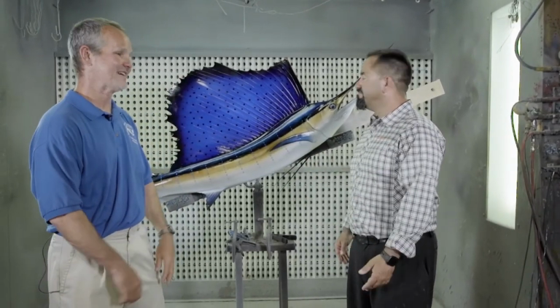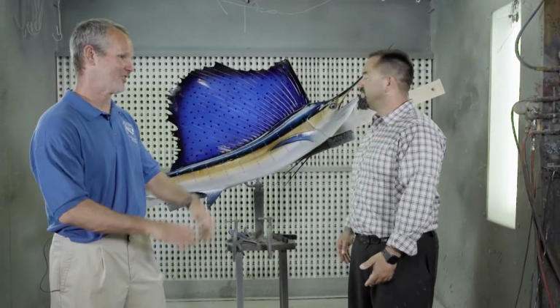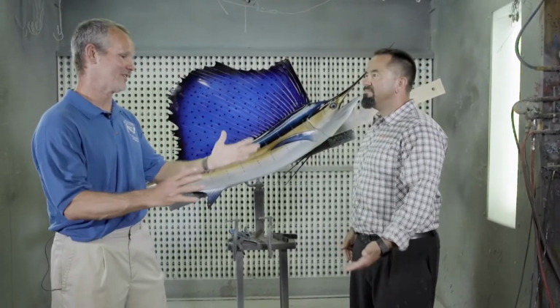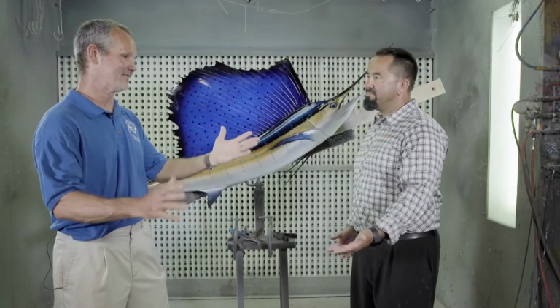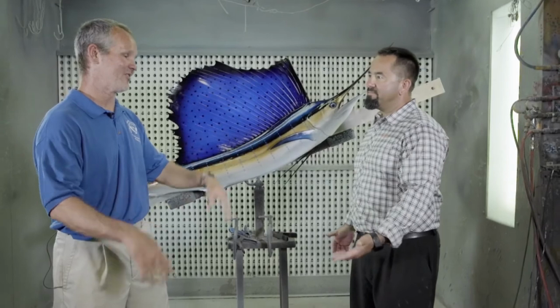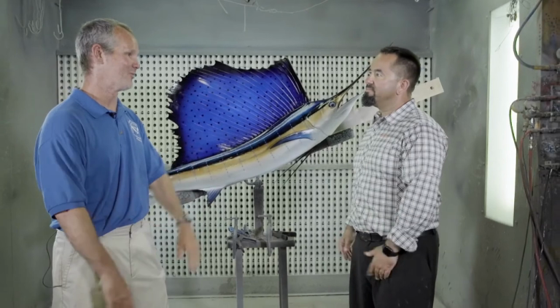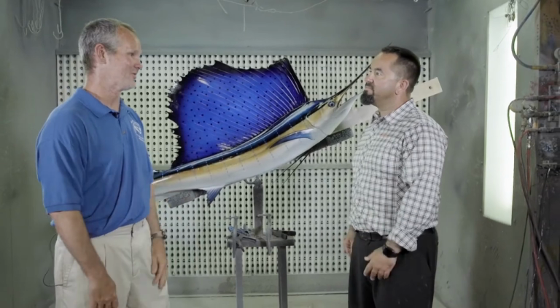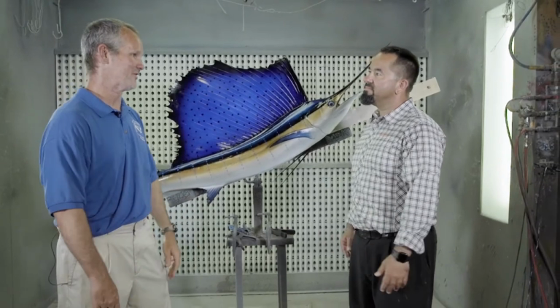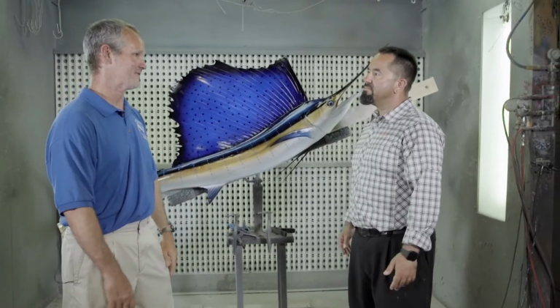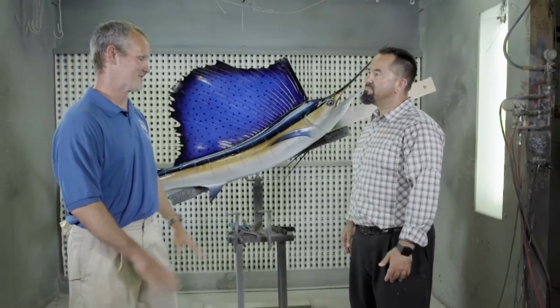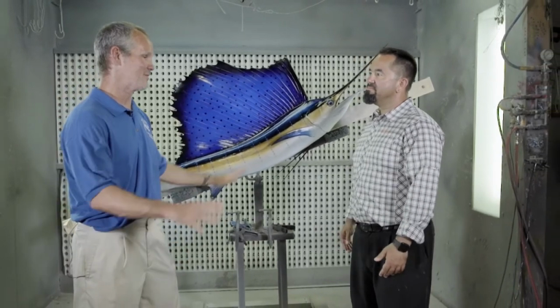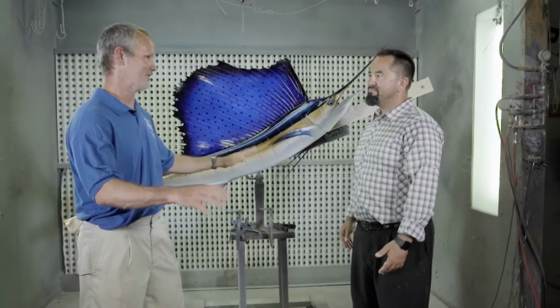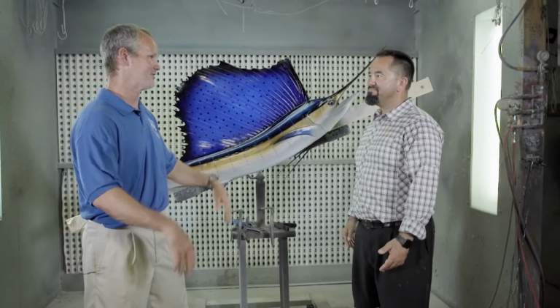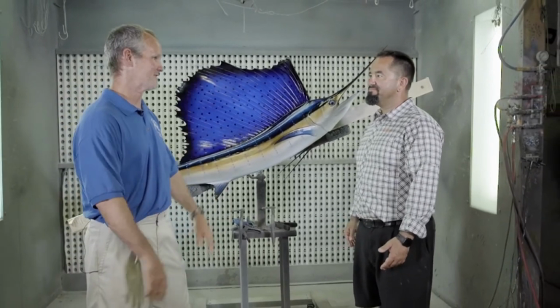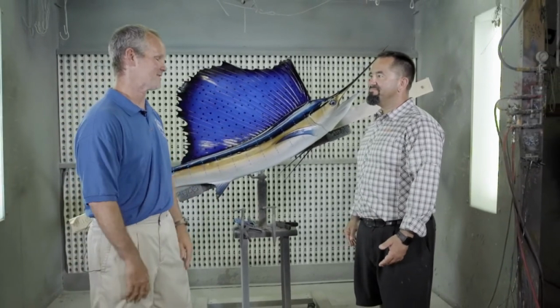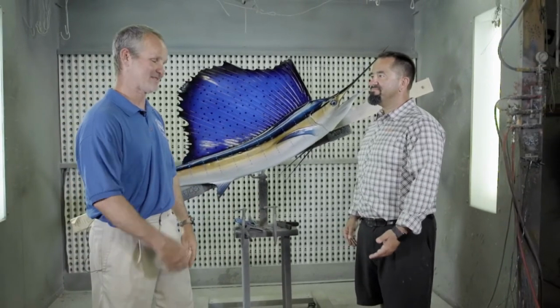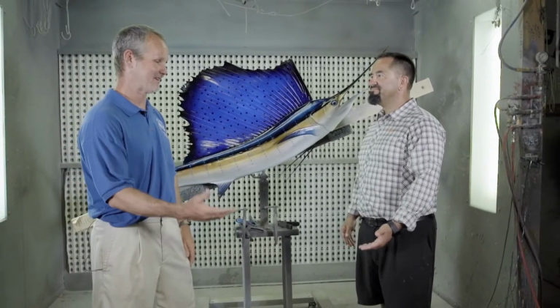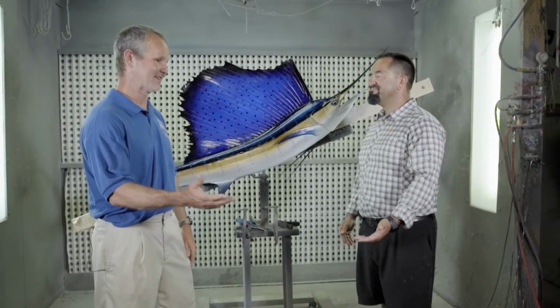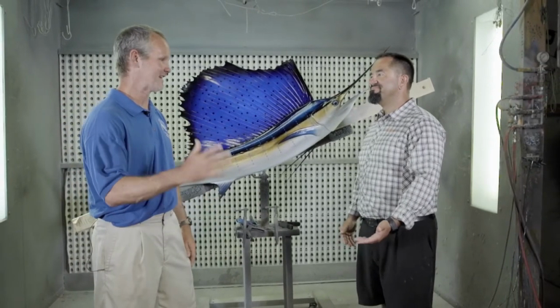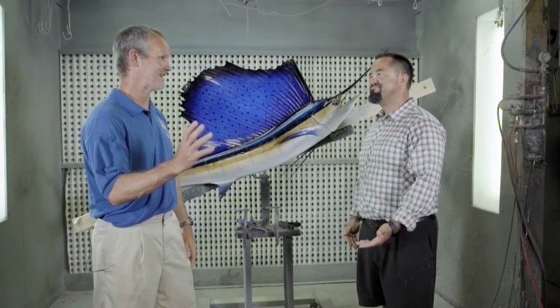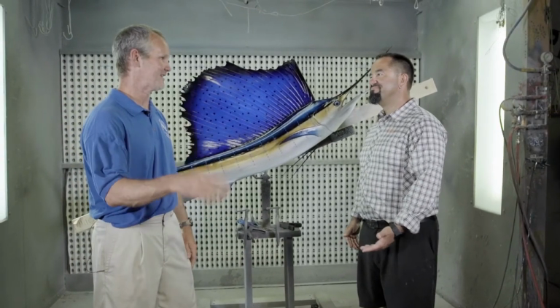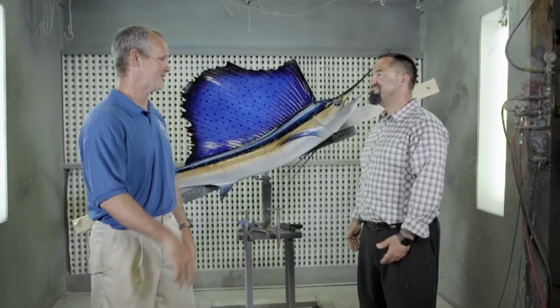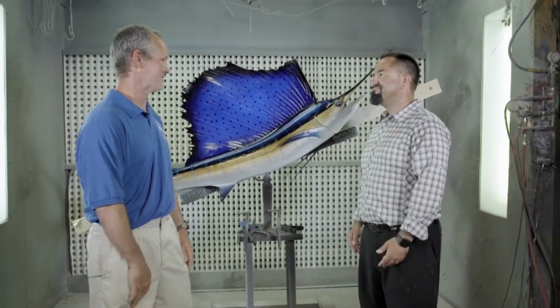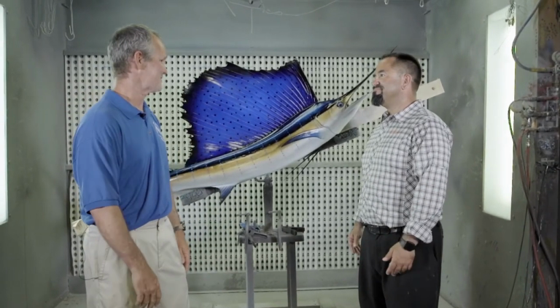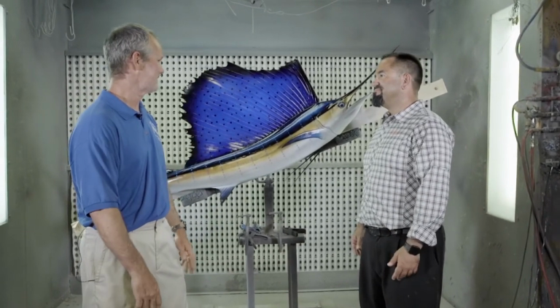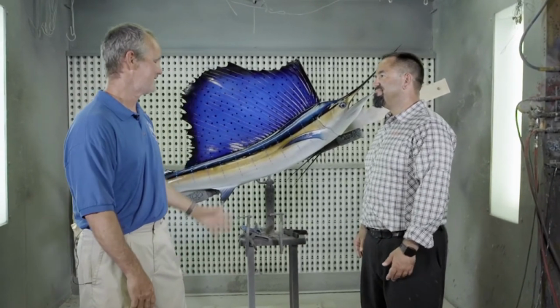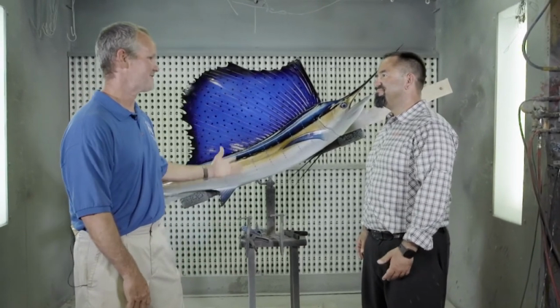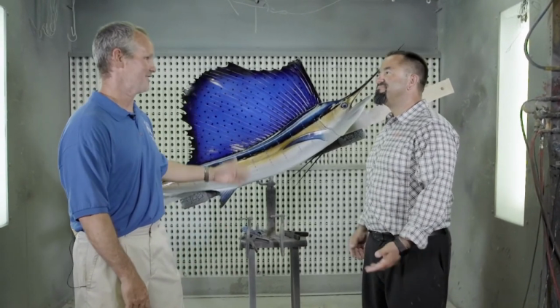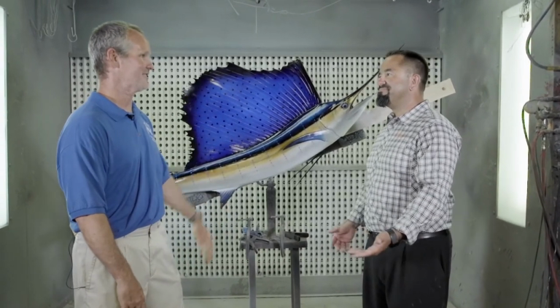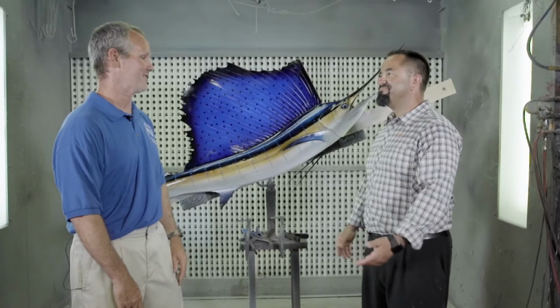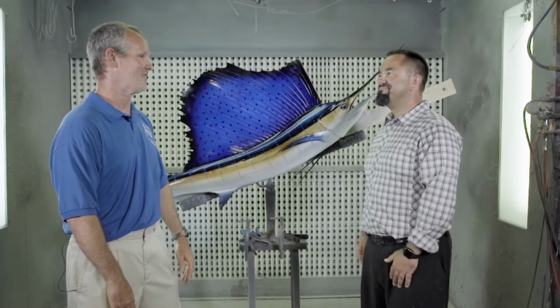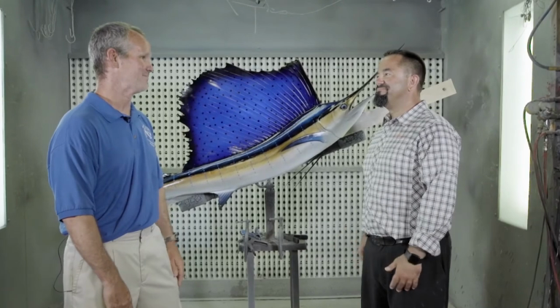They occur in all the world's oceans — tropical oceans: Pacific, Atlantic, Indian Ocean — there's sailfish in all of them.